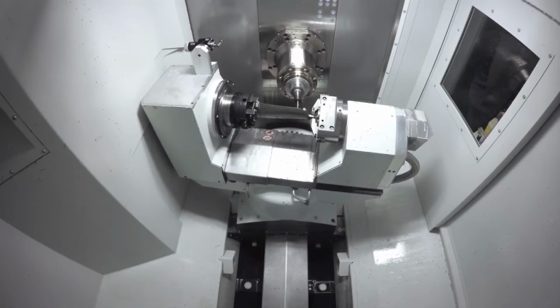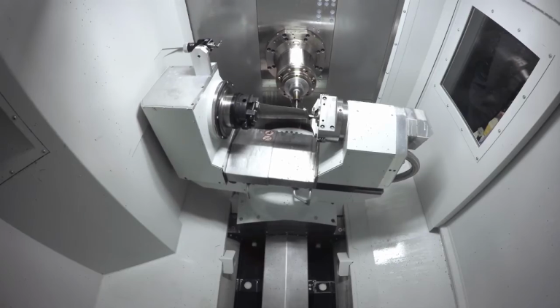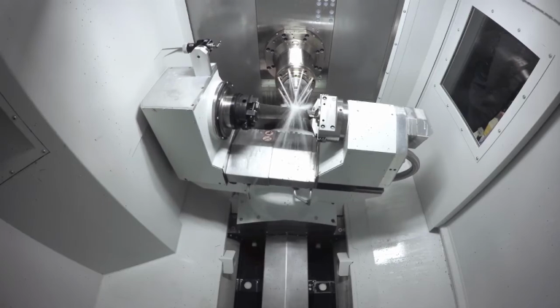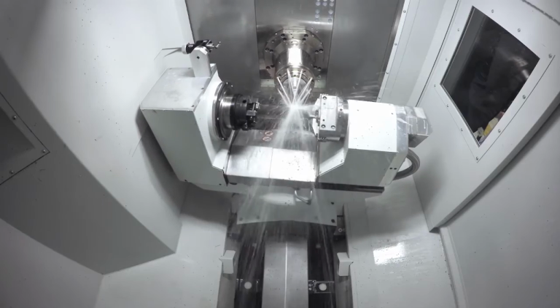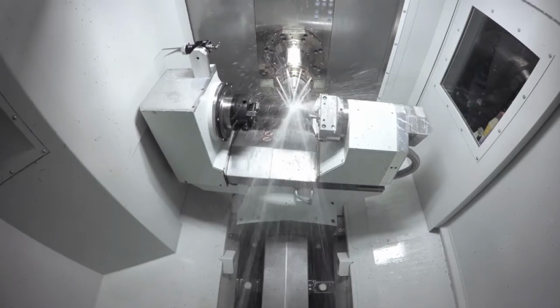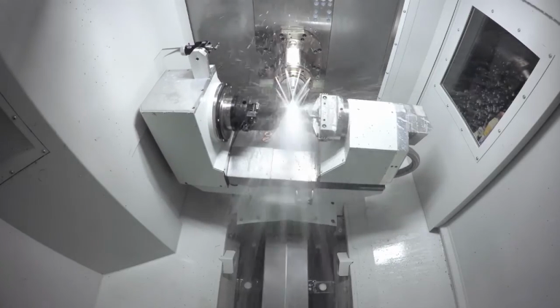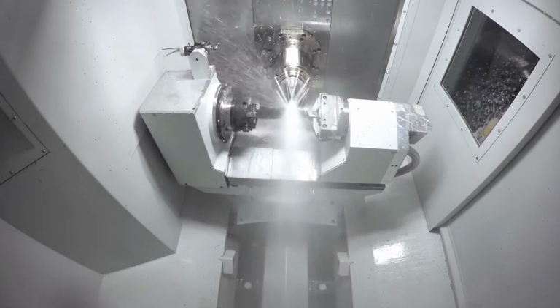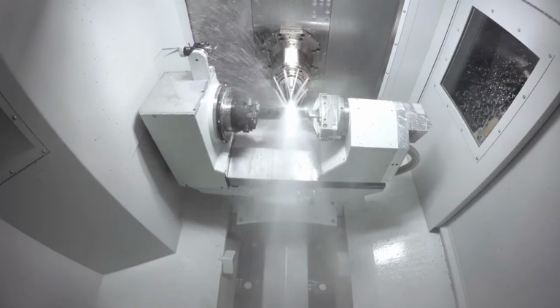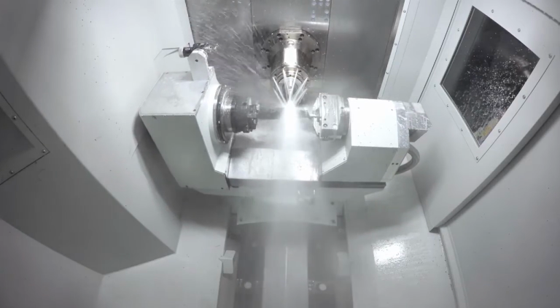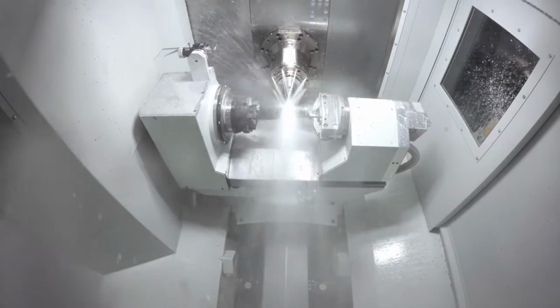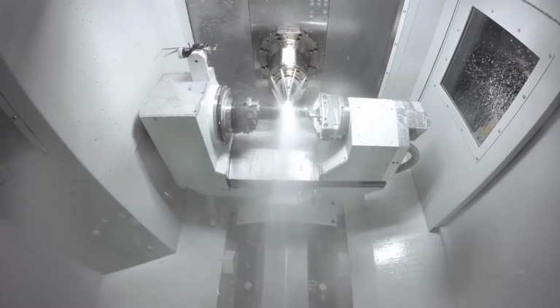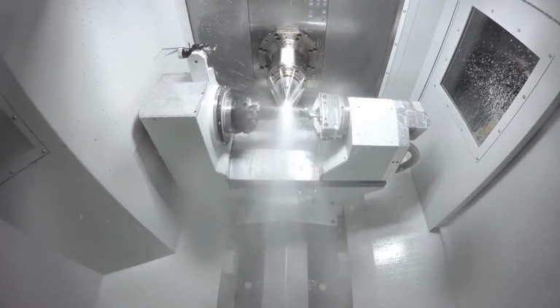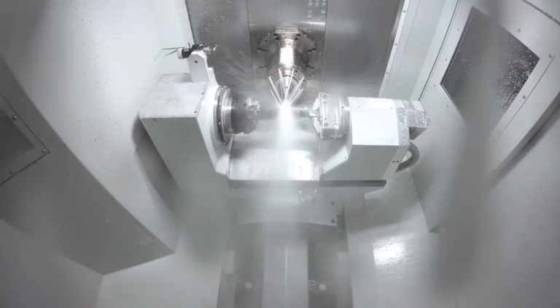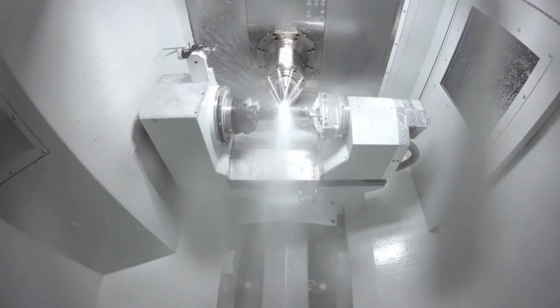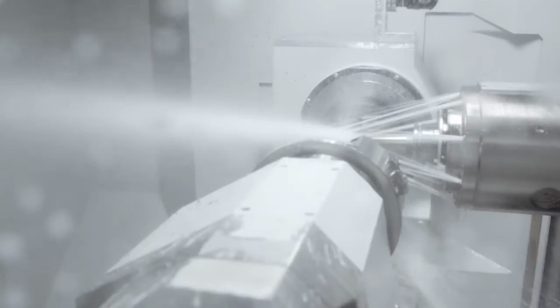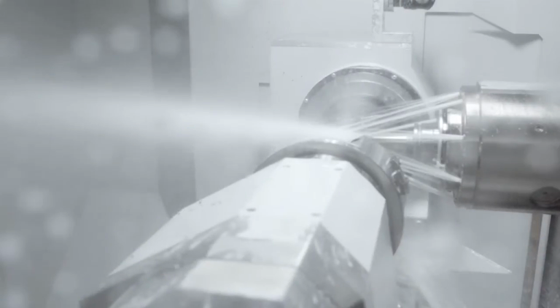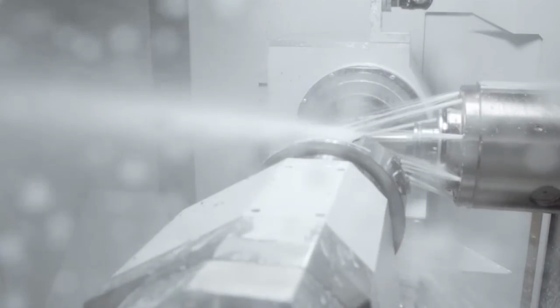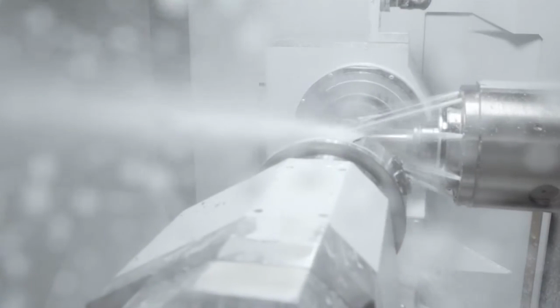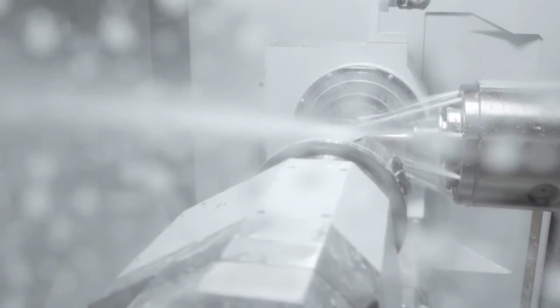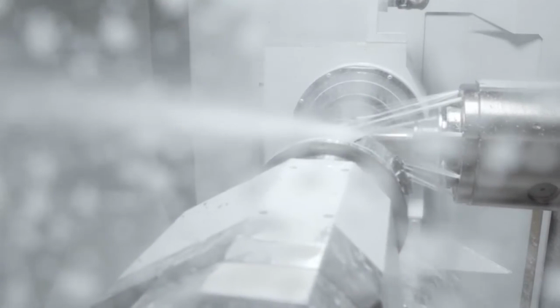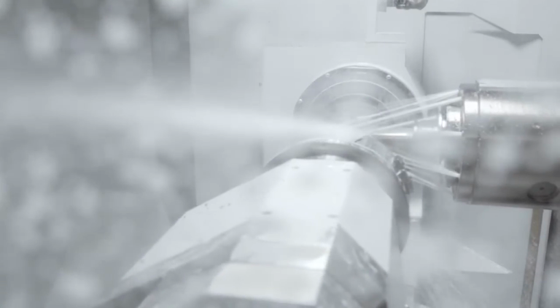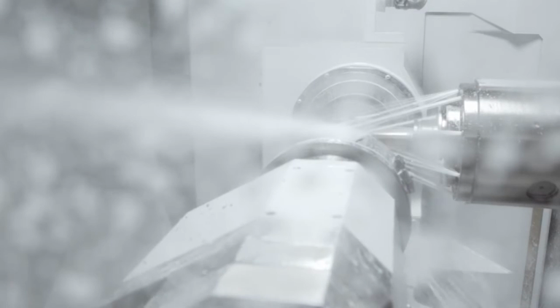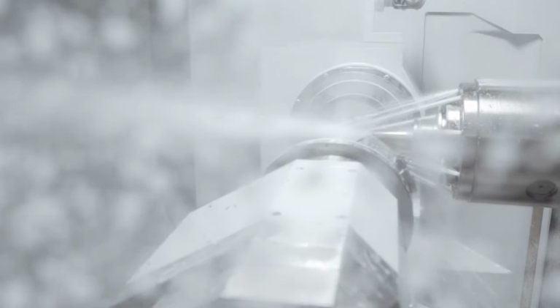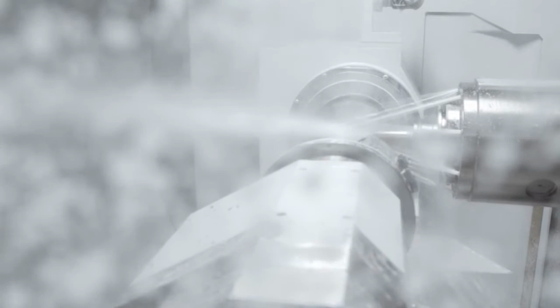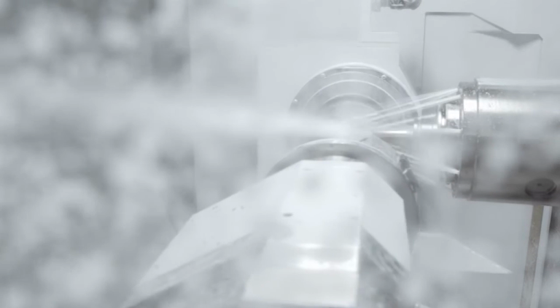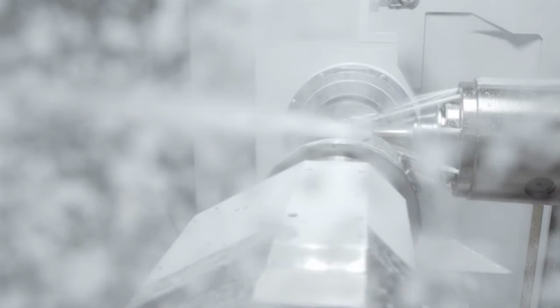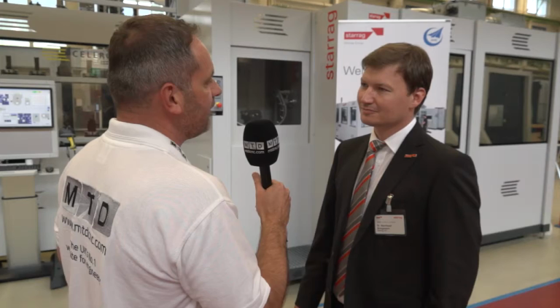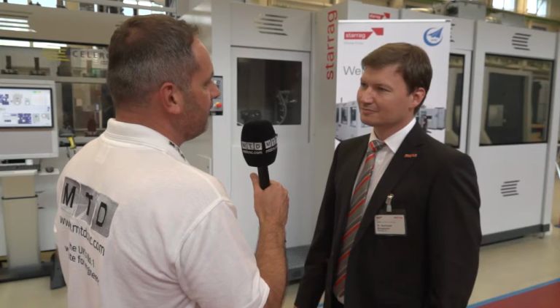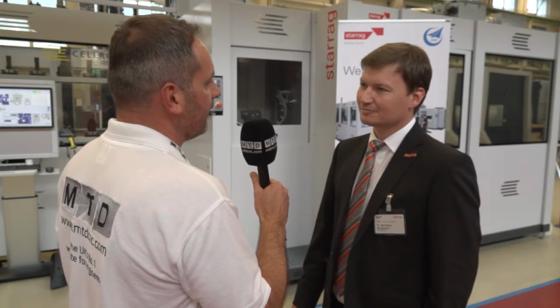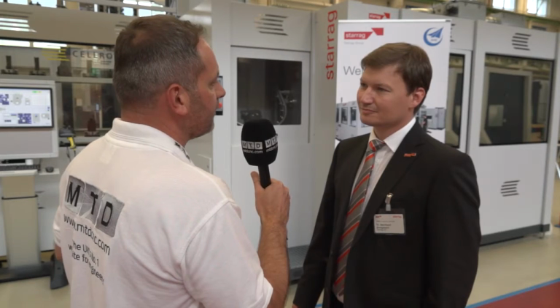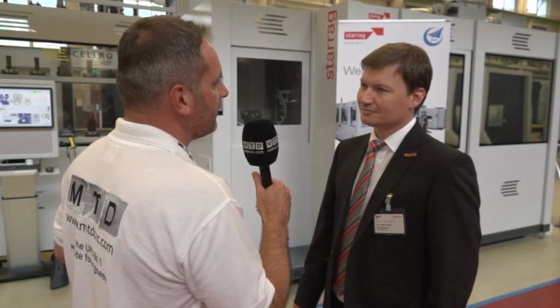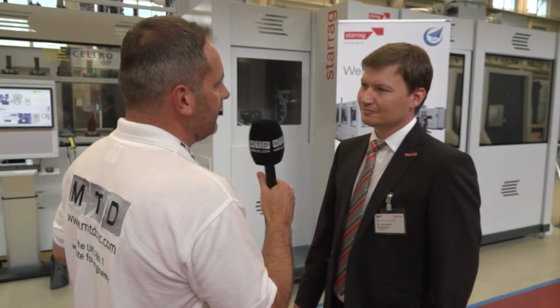Automation is the key. You've got robots here. How does the whole system adapt to the customer's needs?